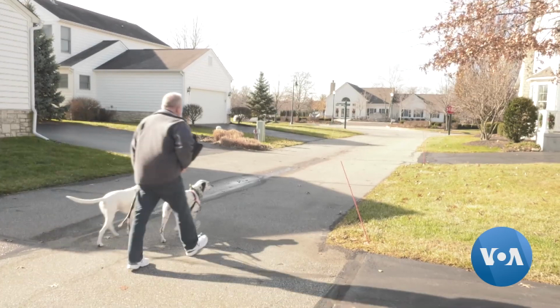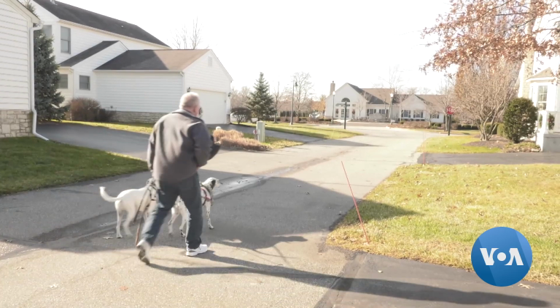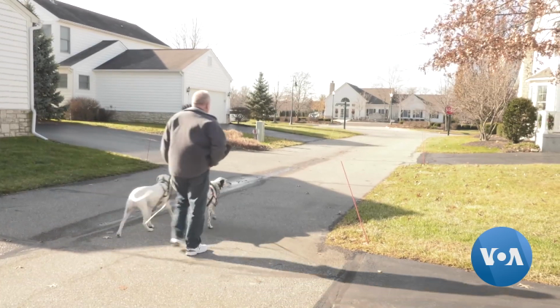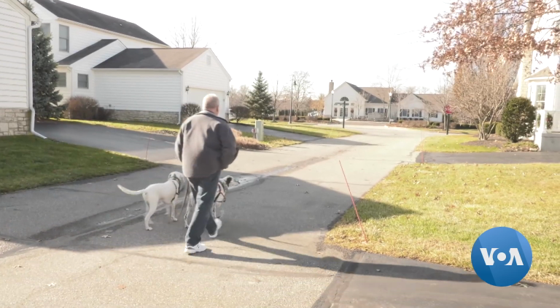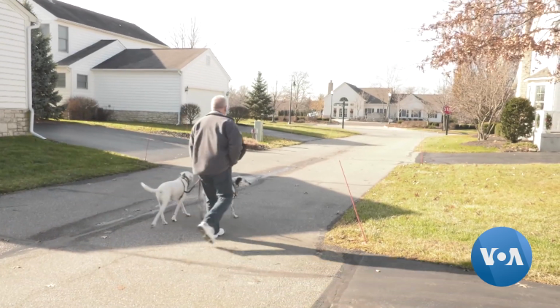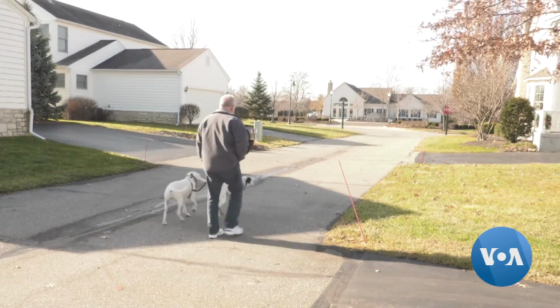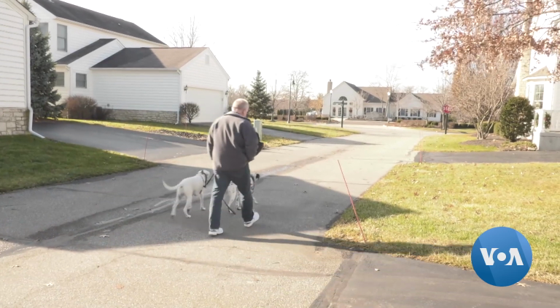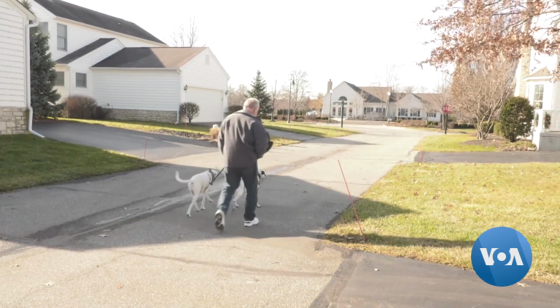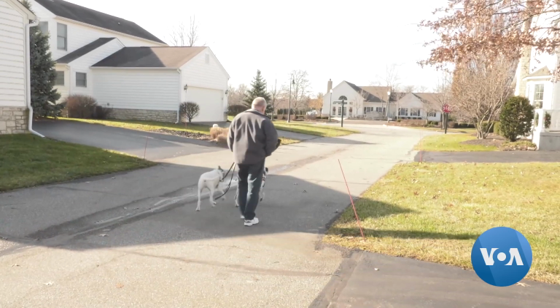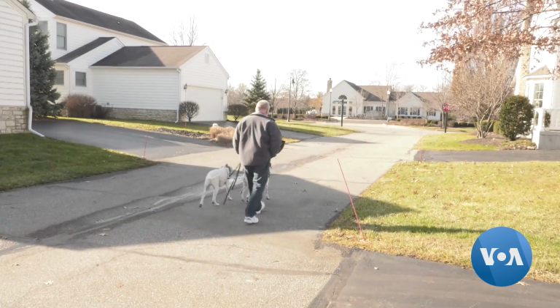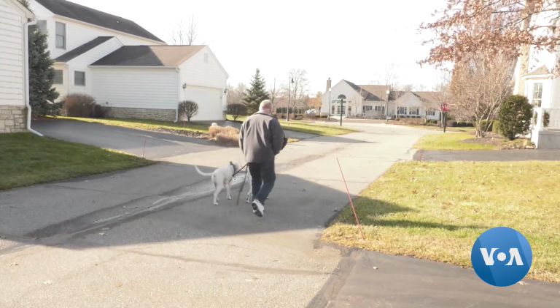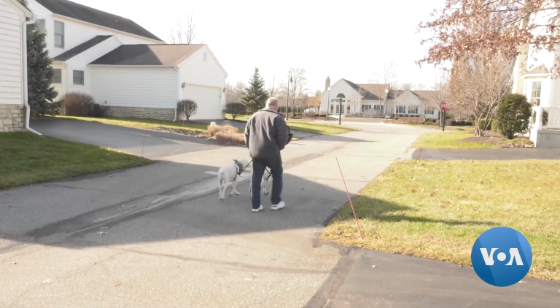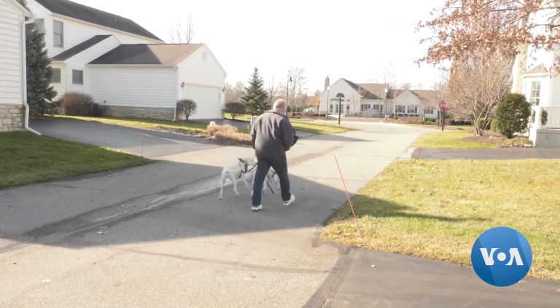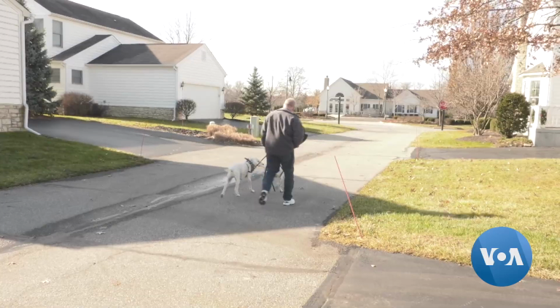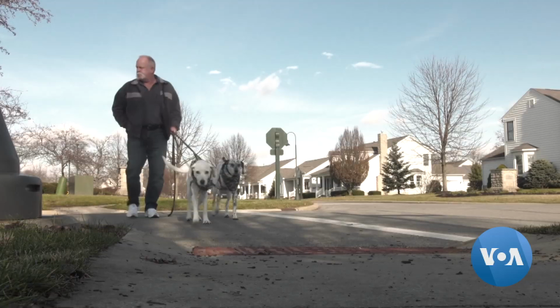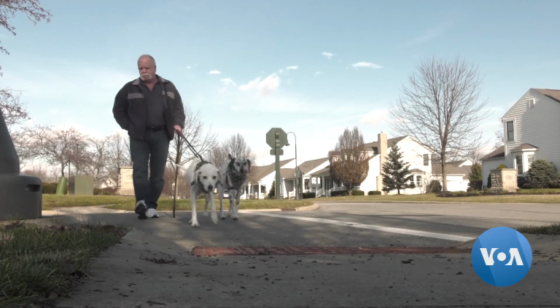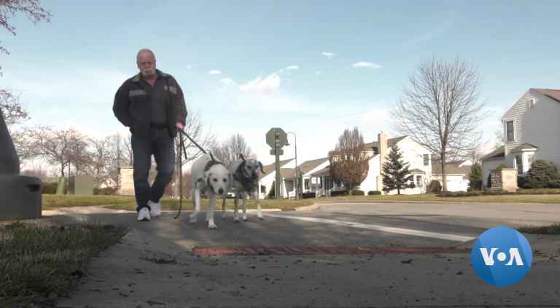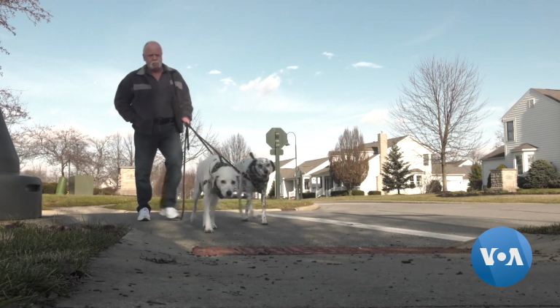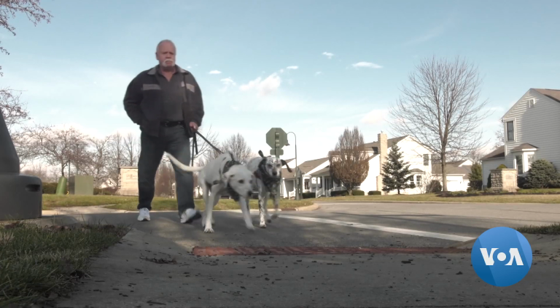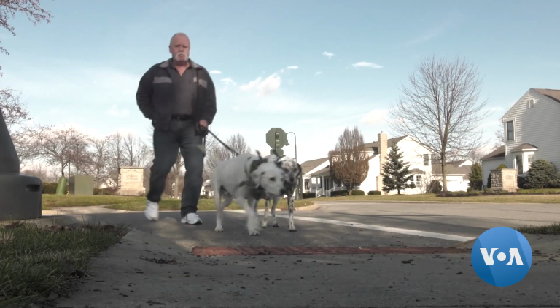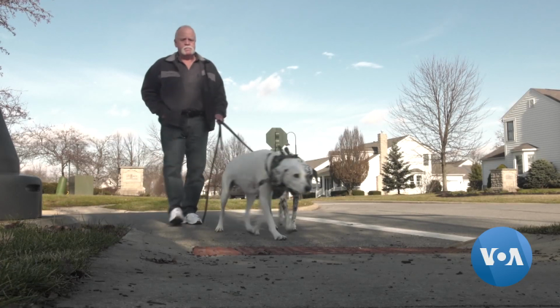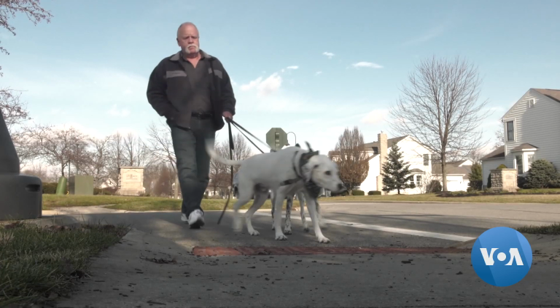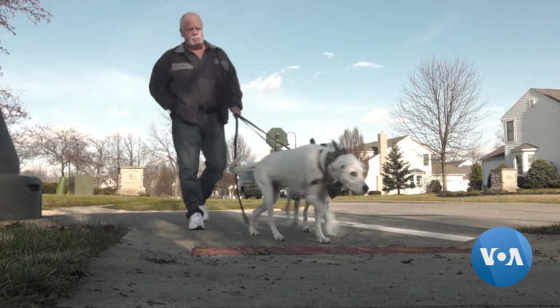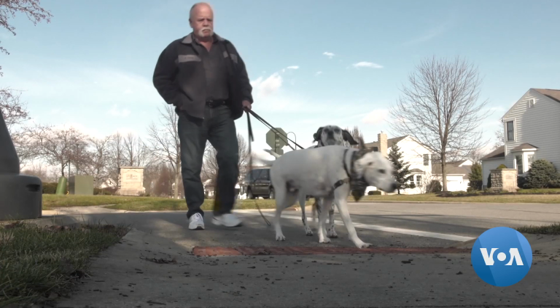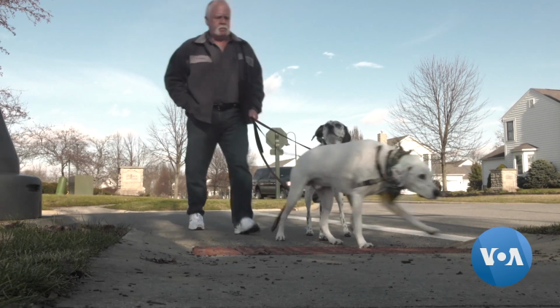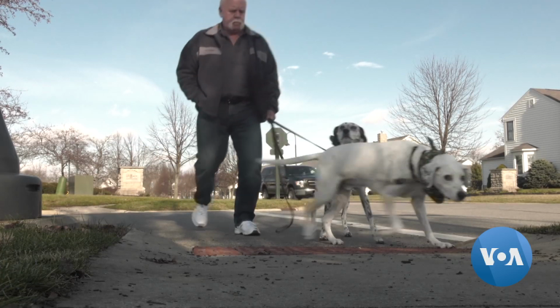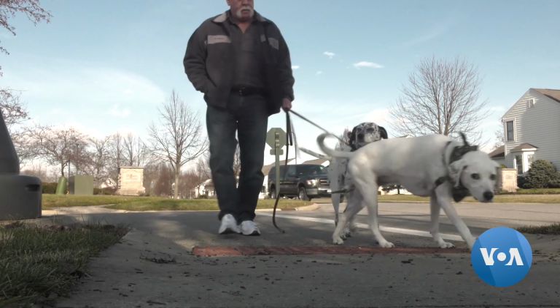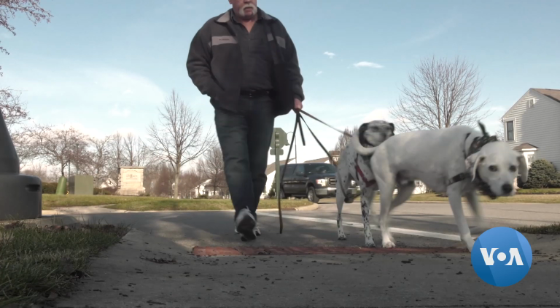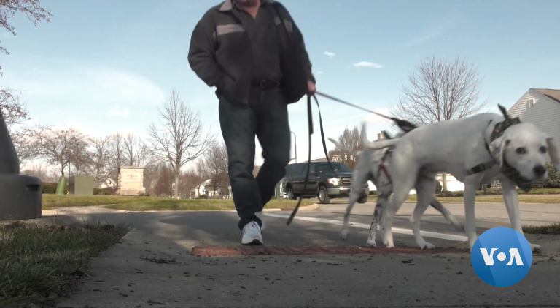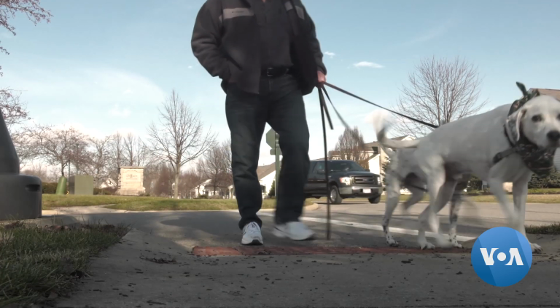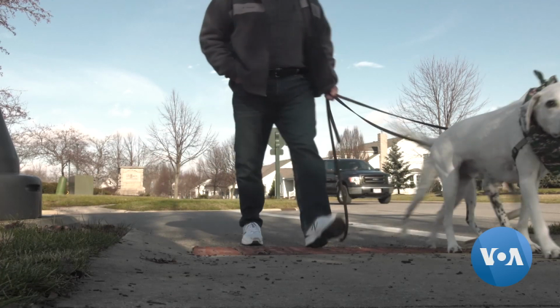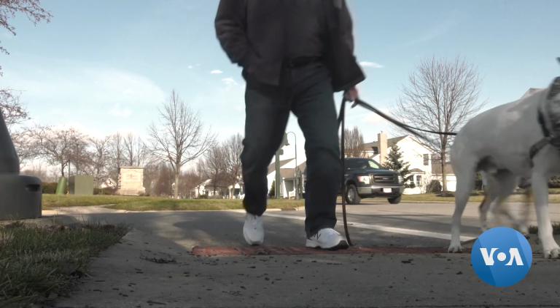He was diagnosed with osteoarthritis, a condition that wears away the cartilage between the bones of the knee.